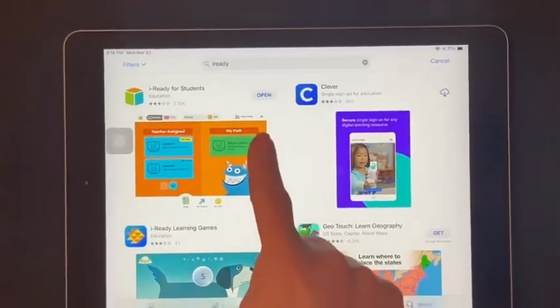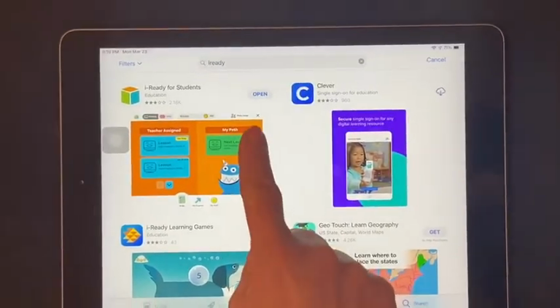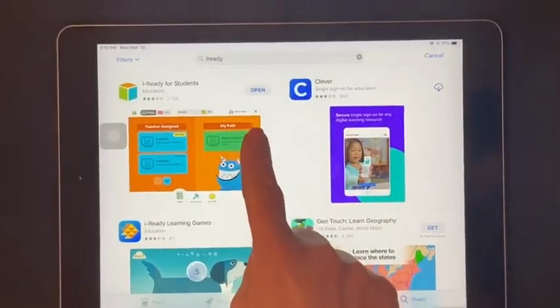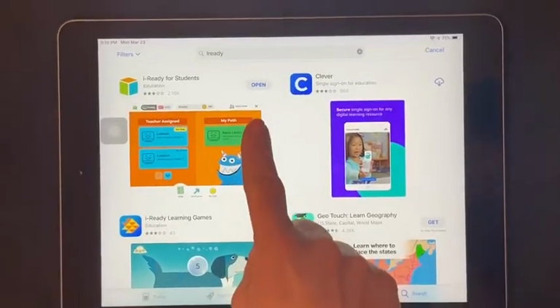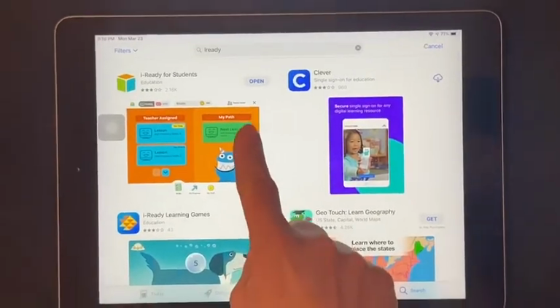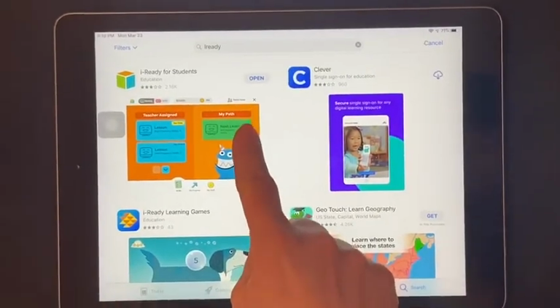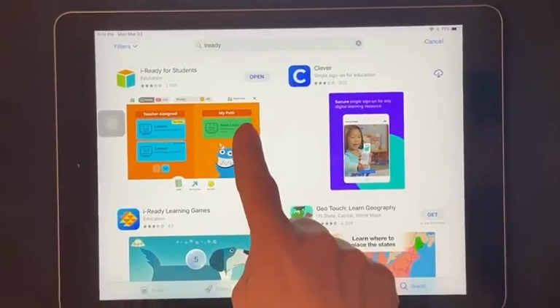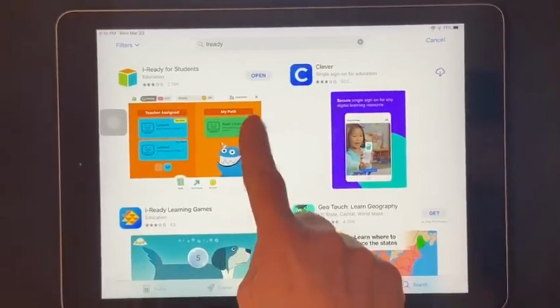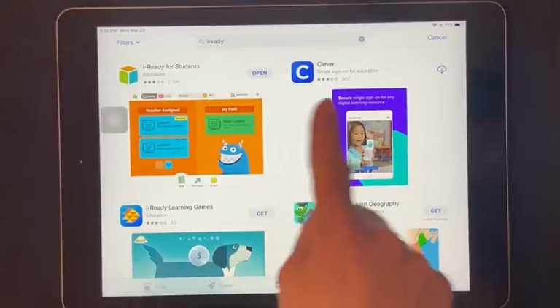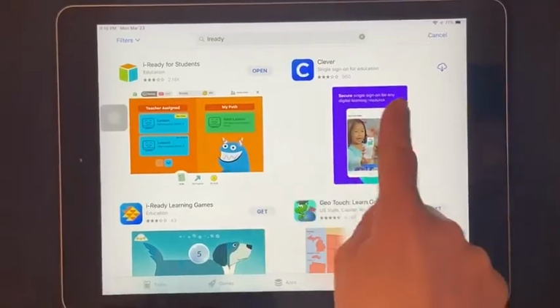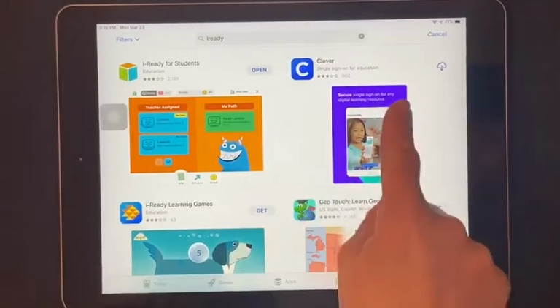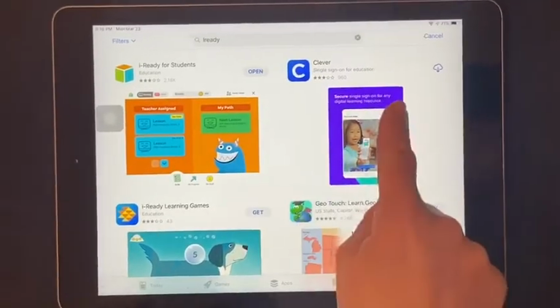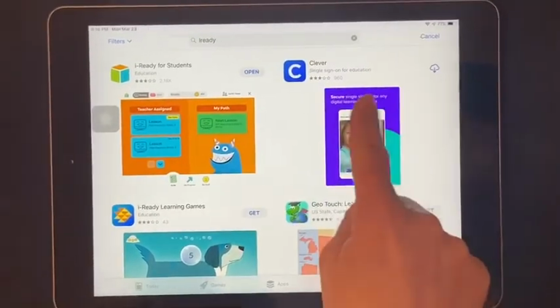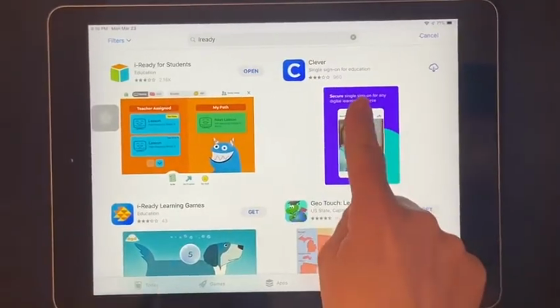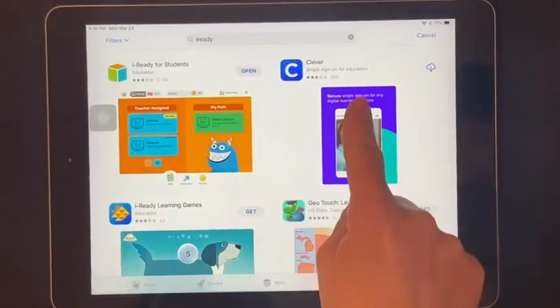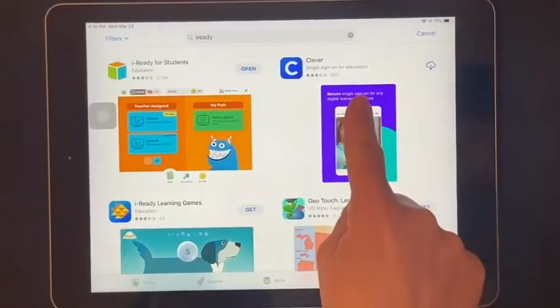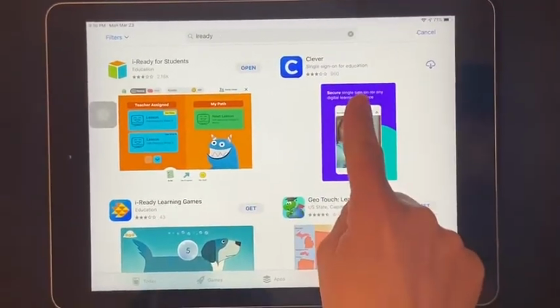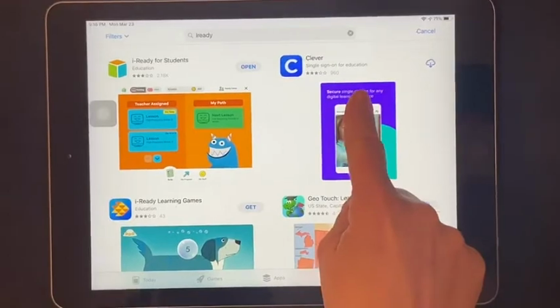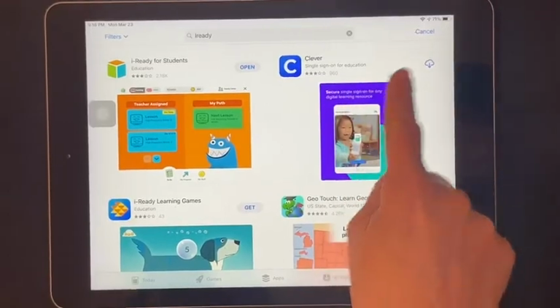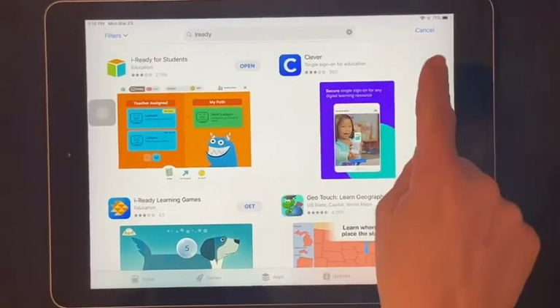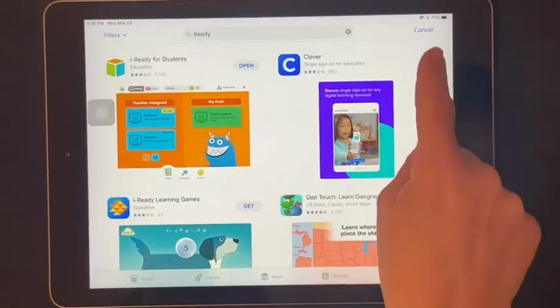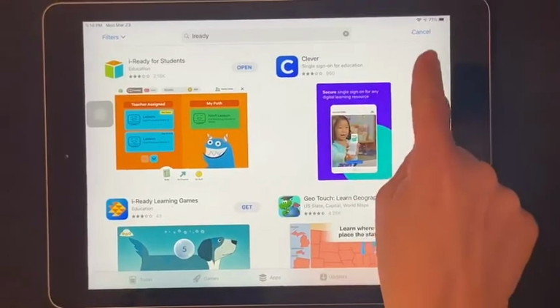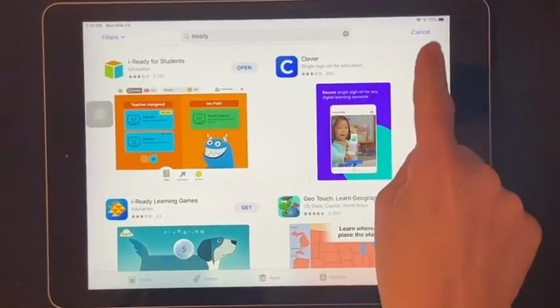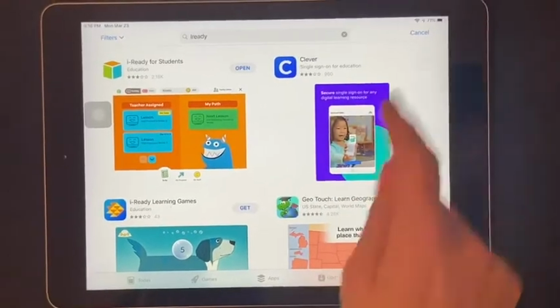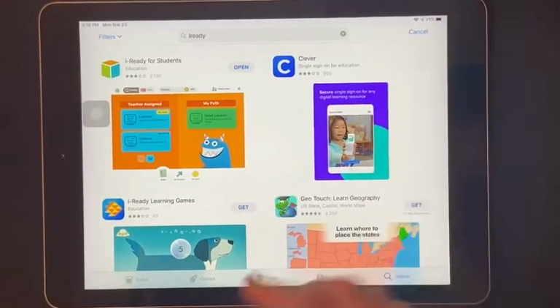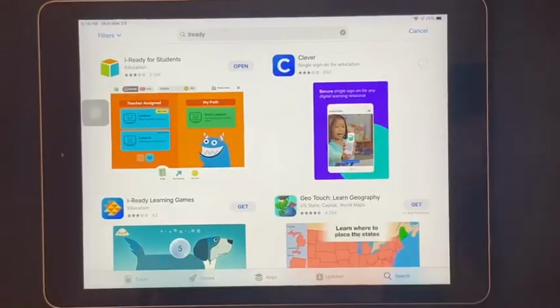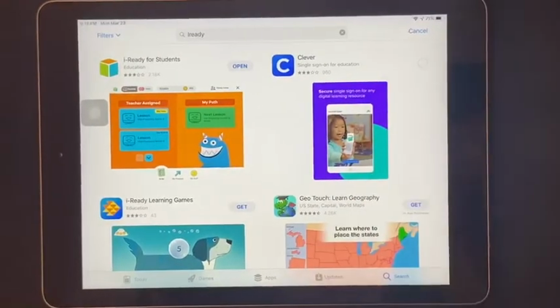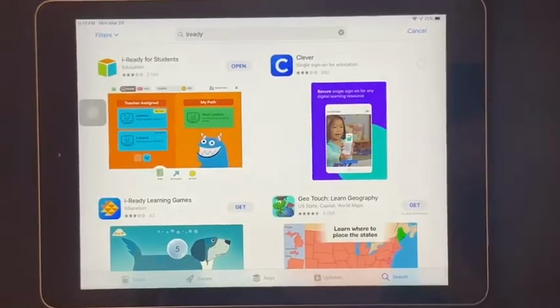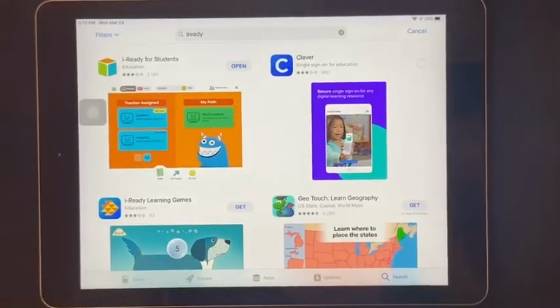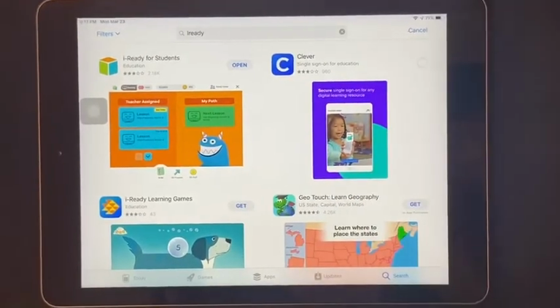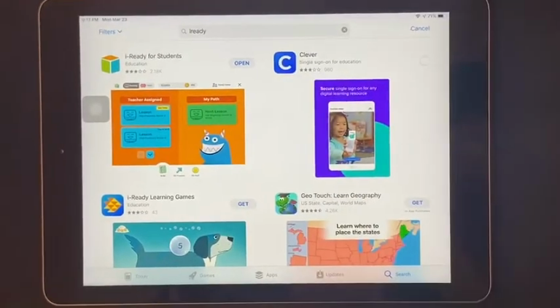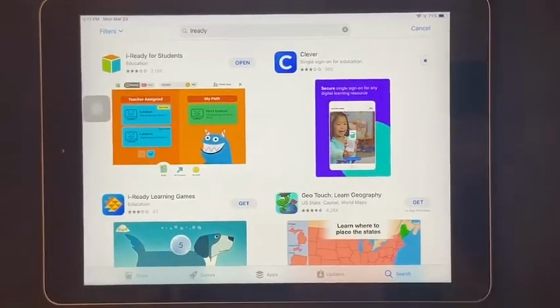Now it's ready, so now I'm going to go over to the Clever app and I'm going to download that onto my iPad.